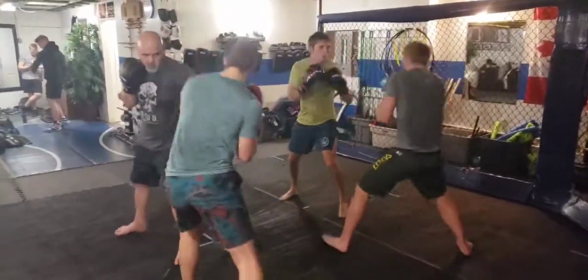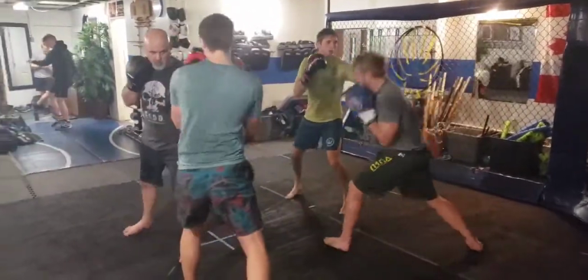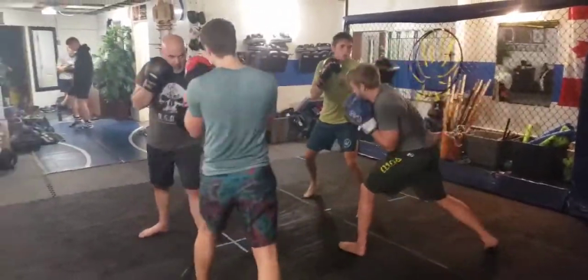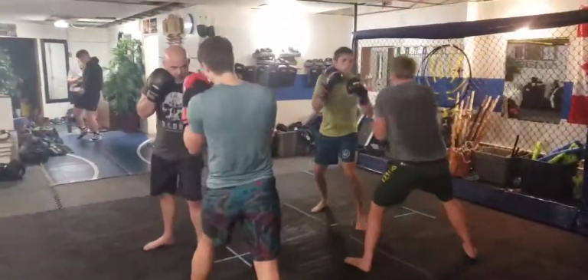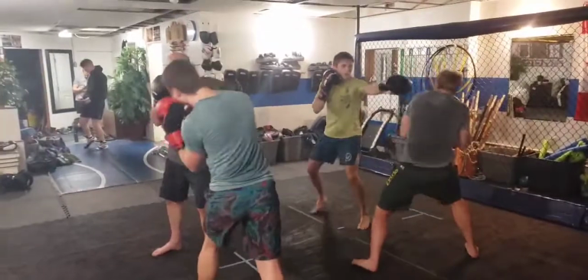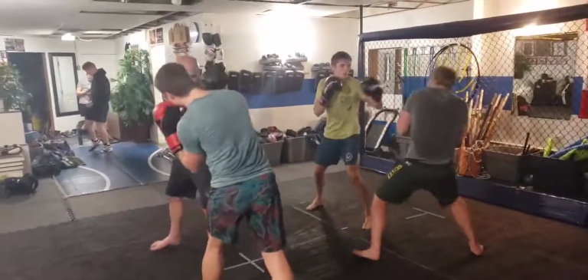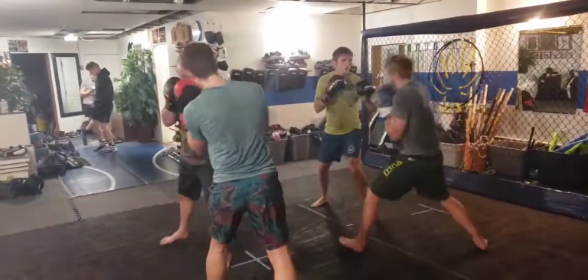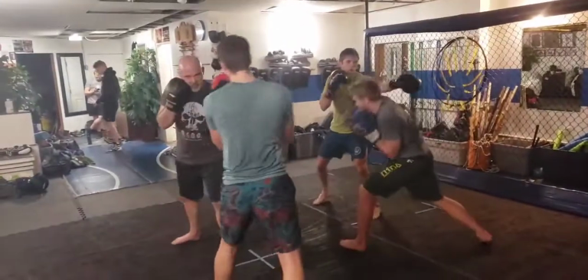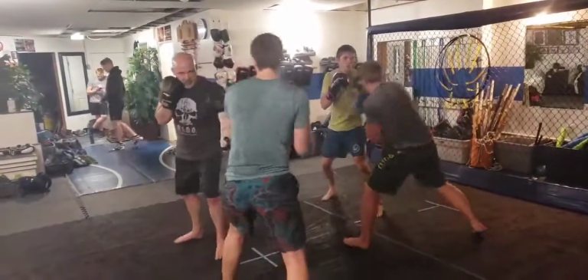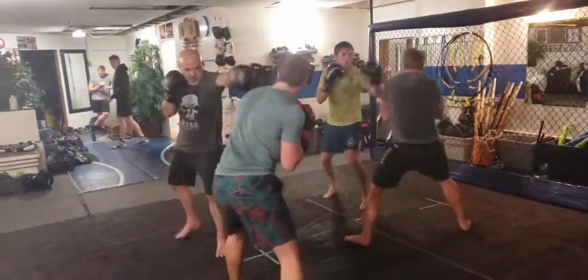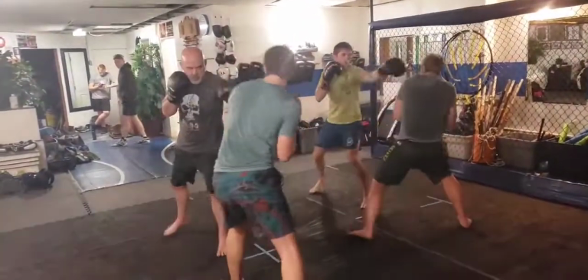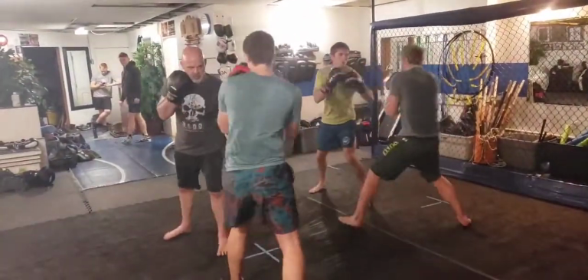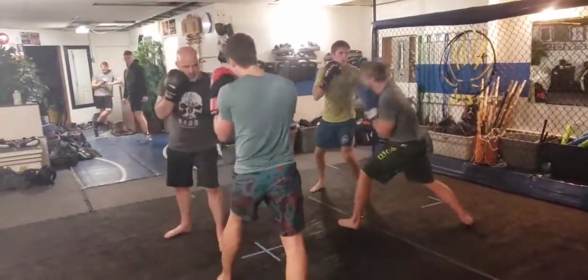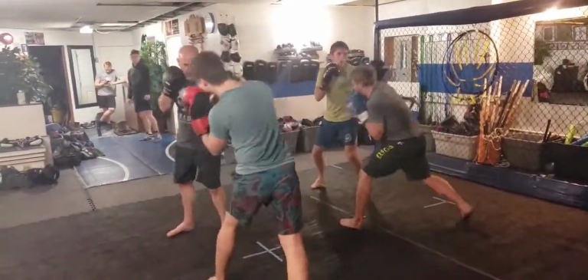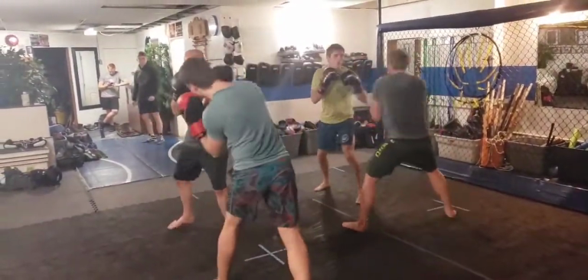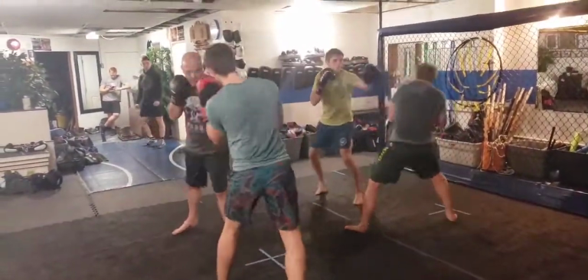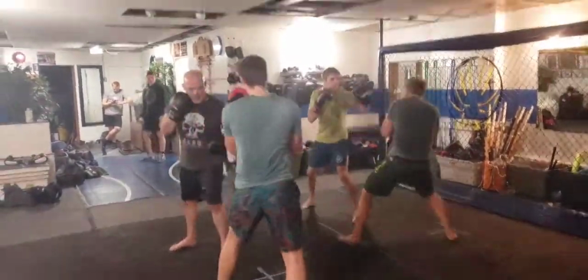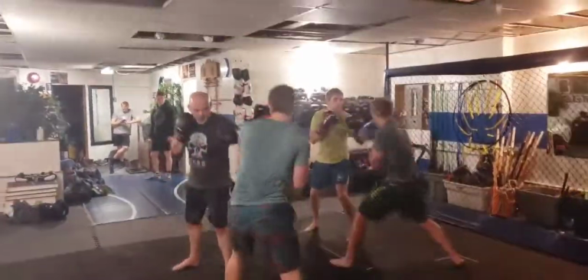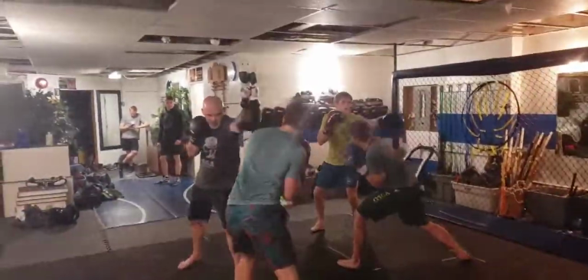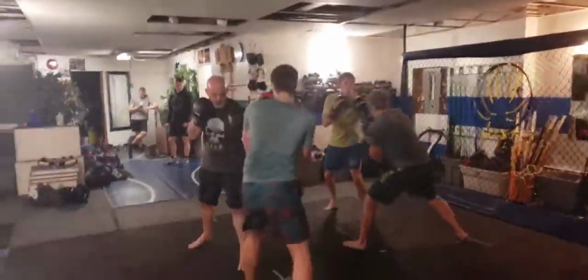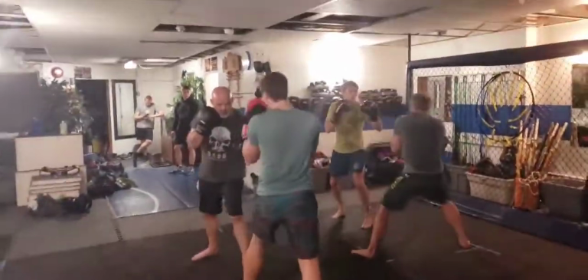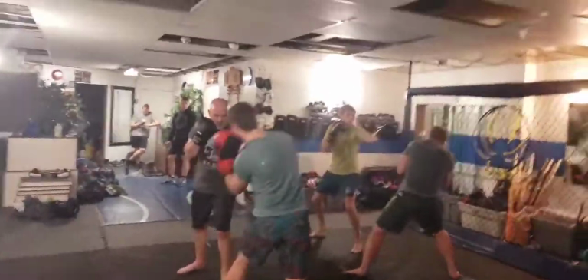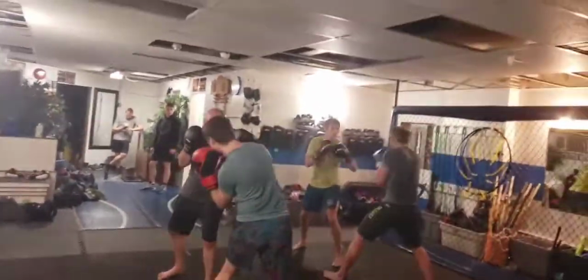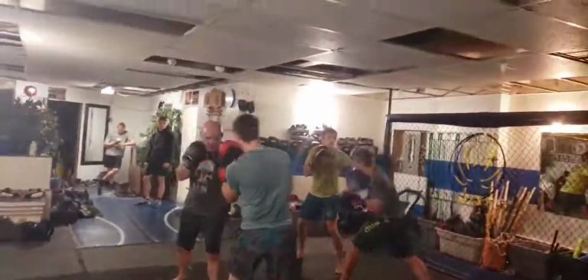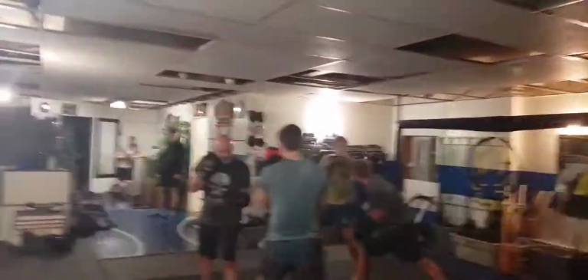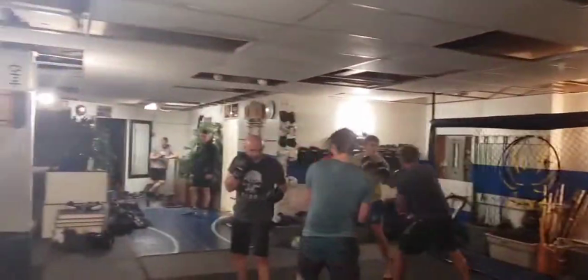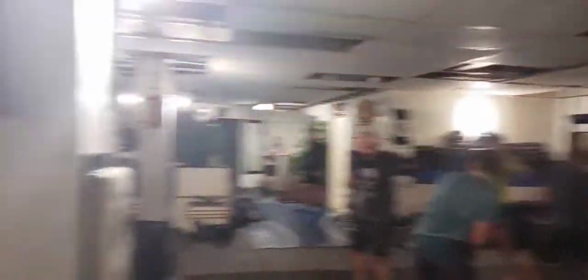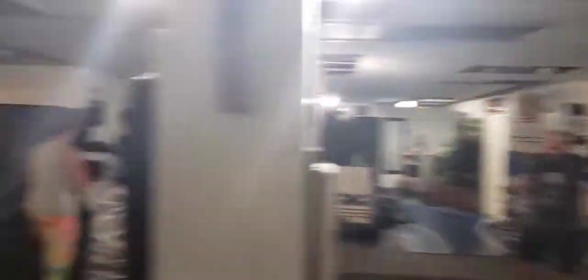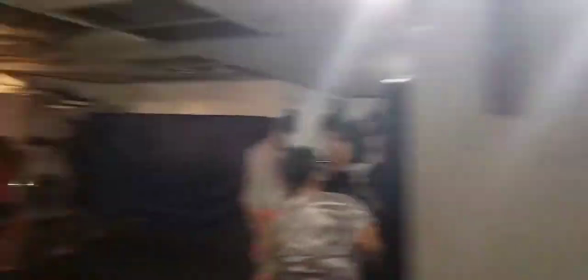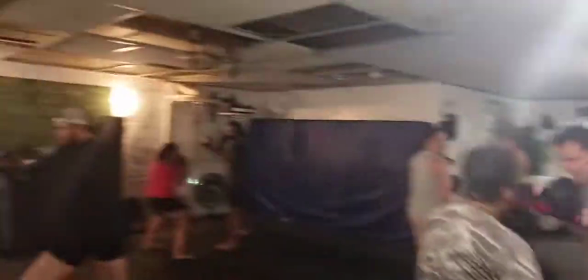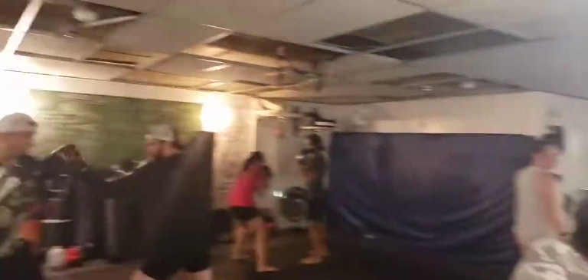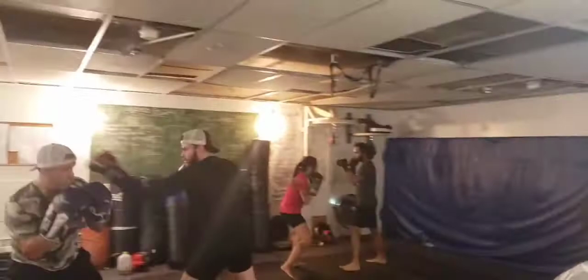Faster, Billy. There you go, that's it. Jab step, jab step. That's it.